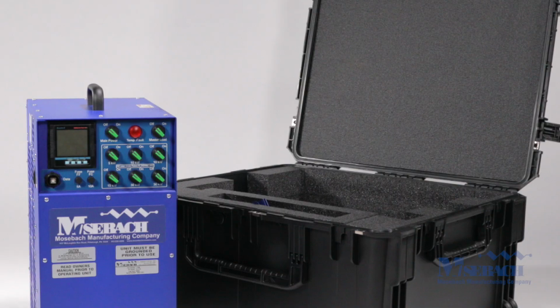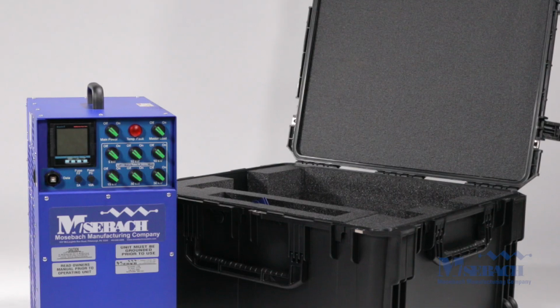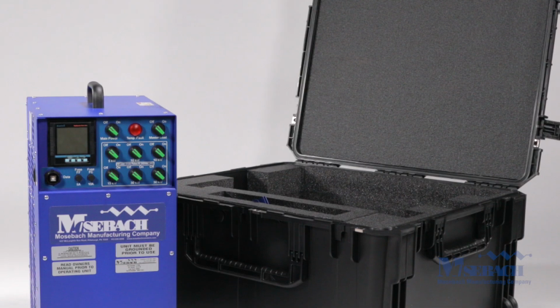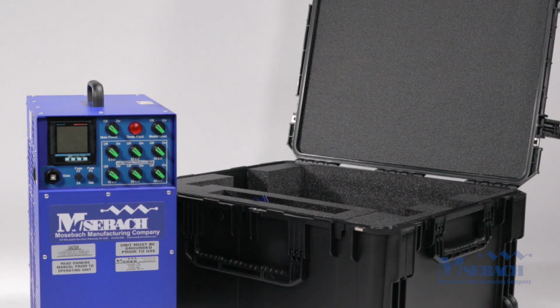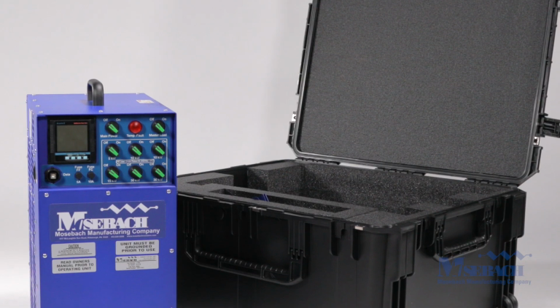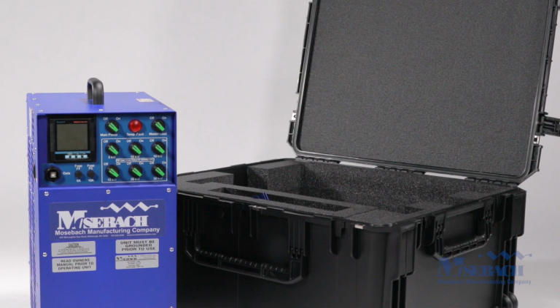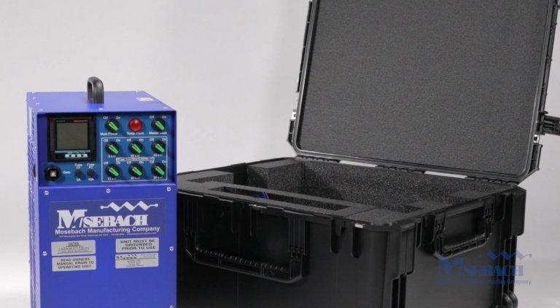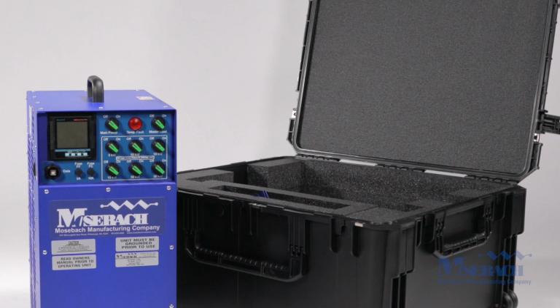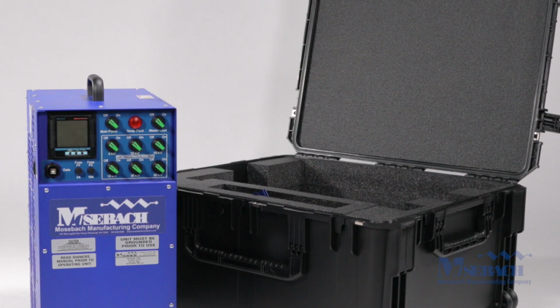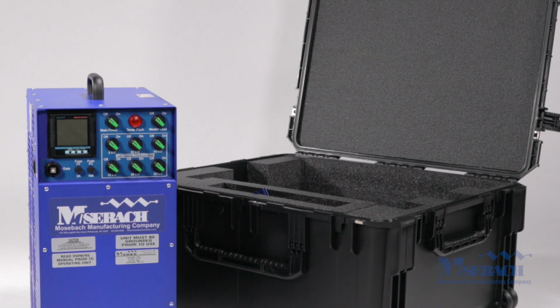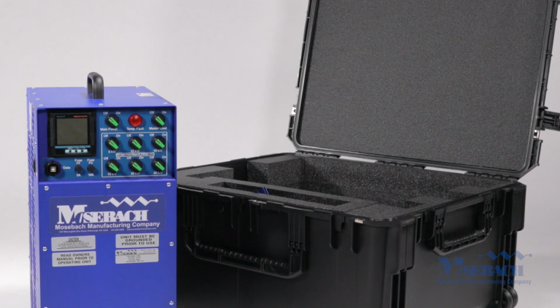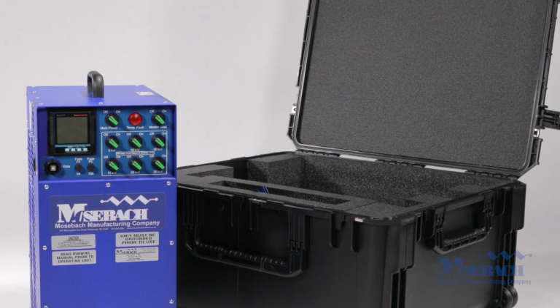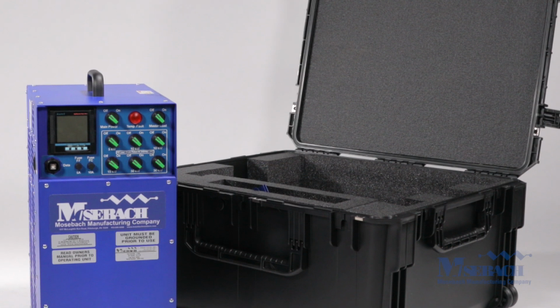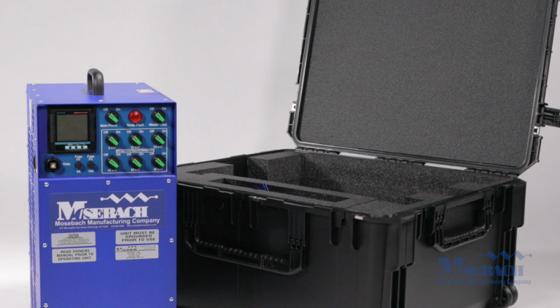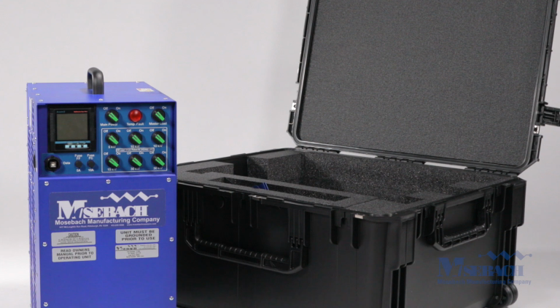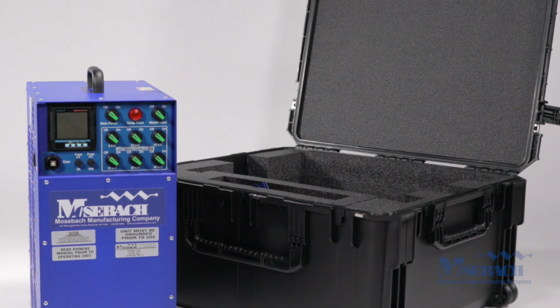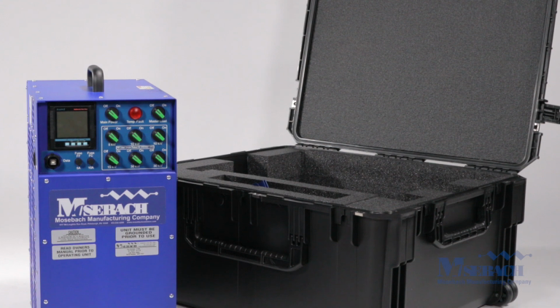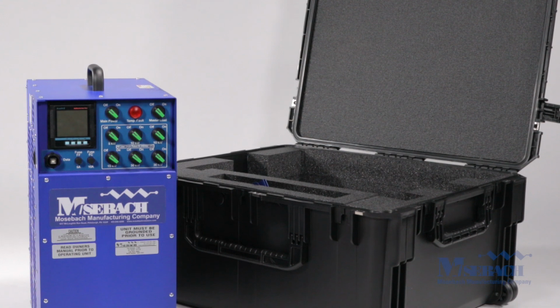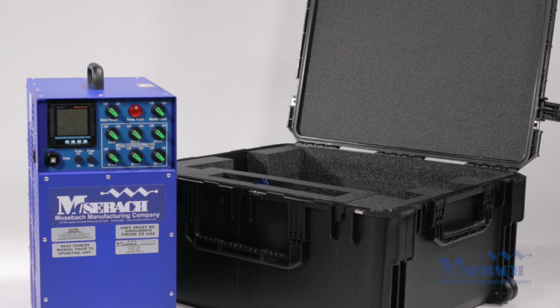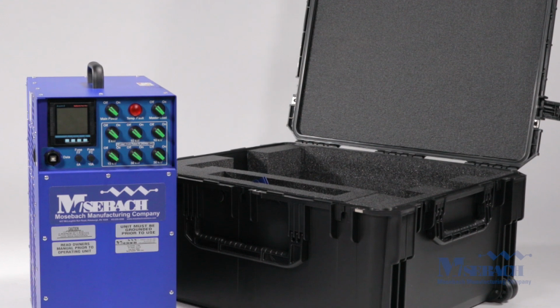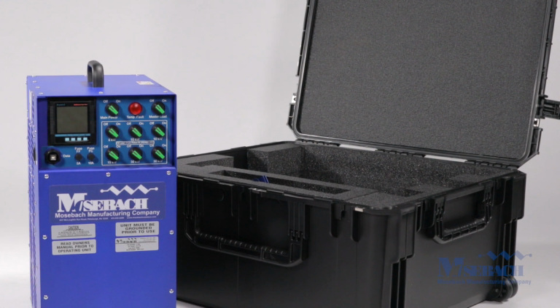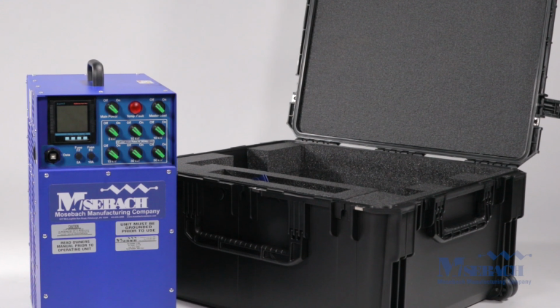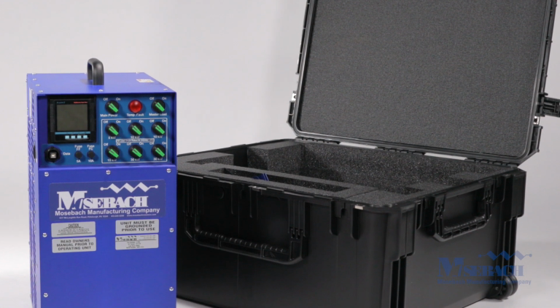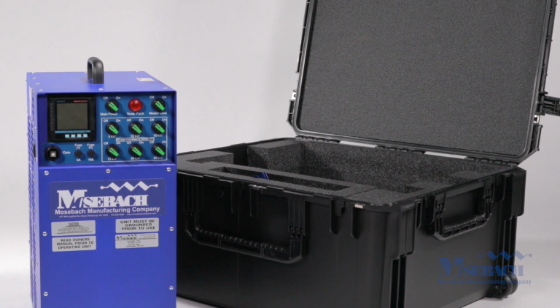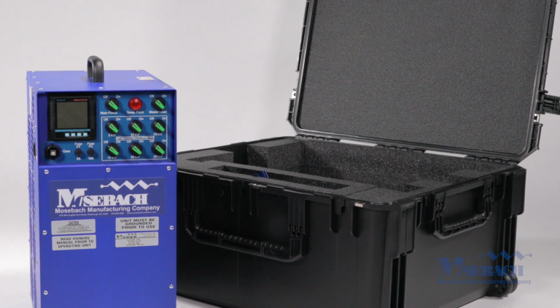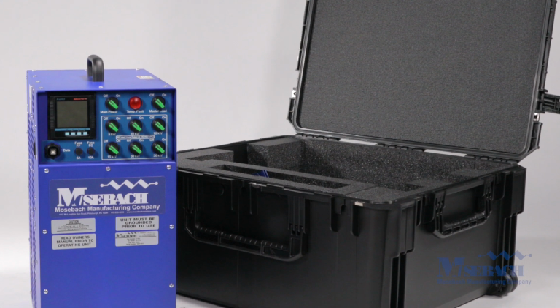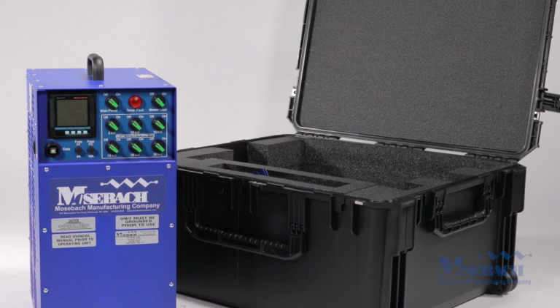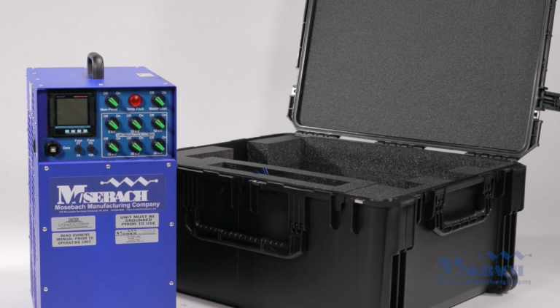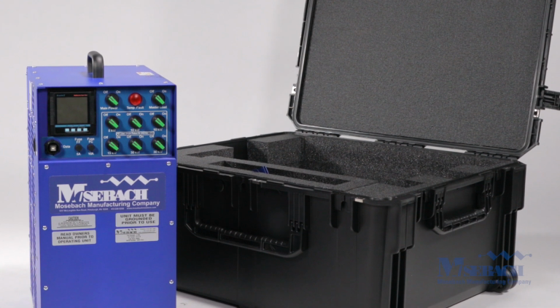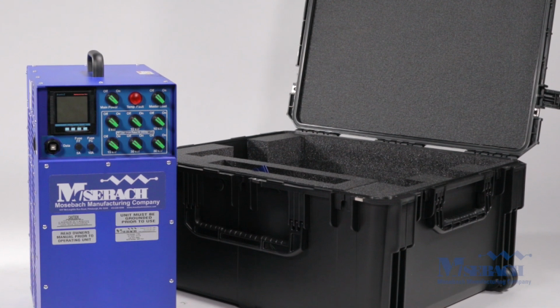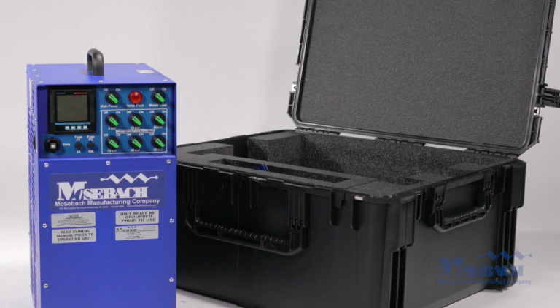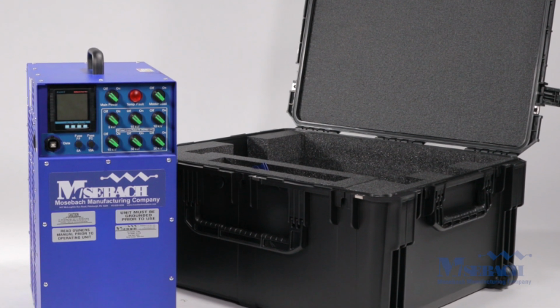Give Mosbach a call today for a quote on the X100L.